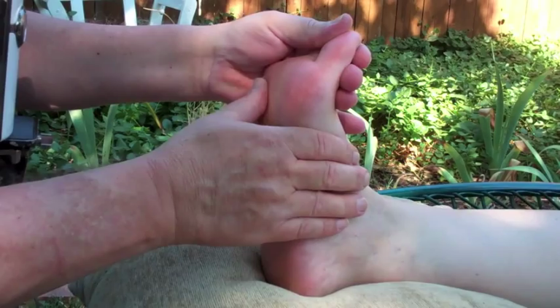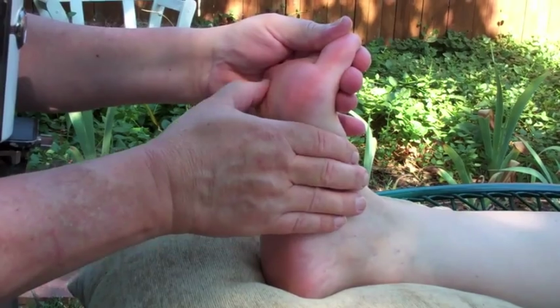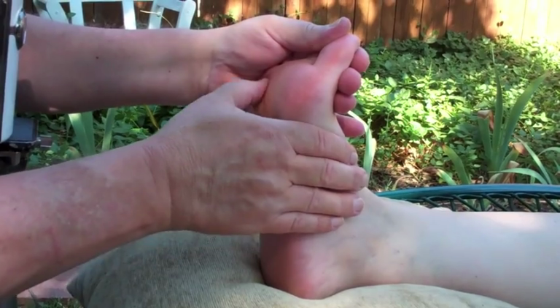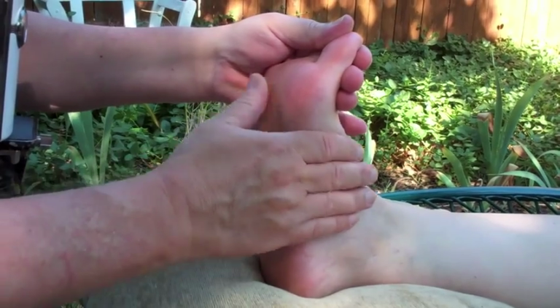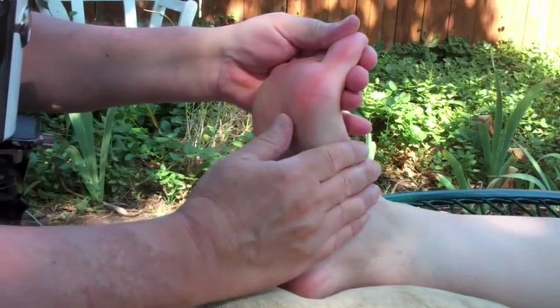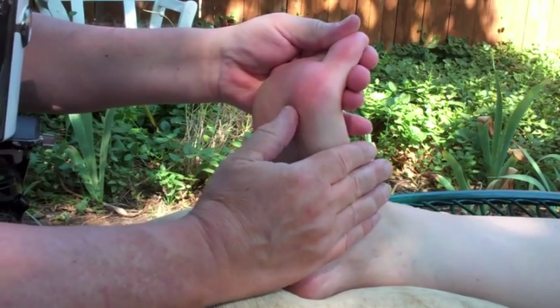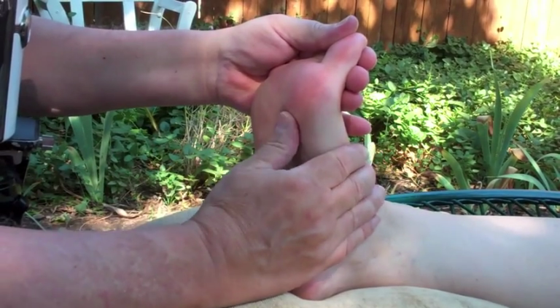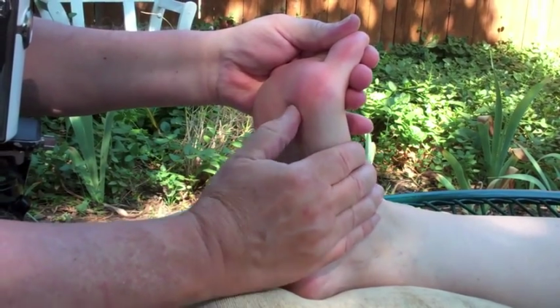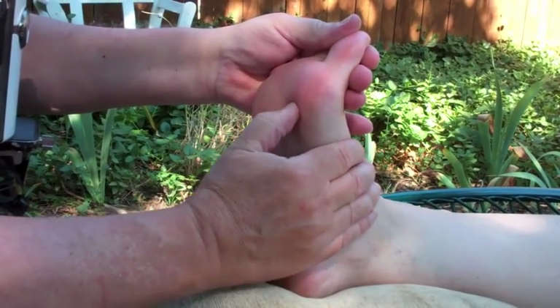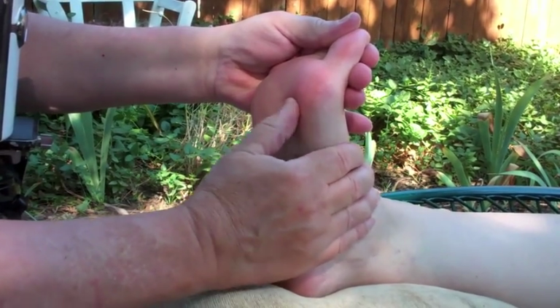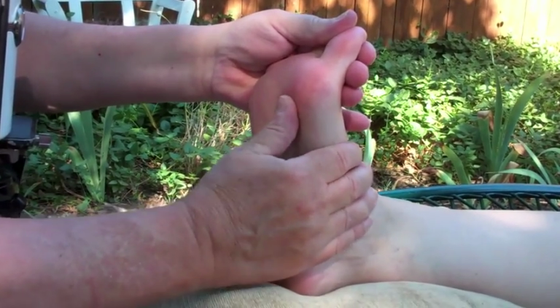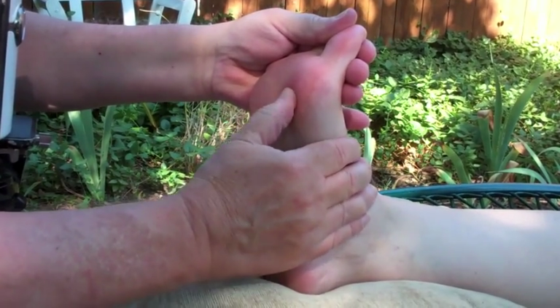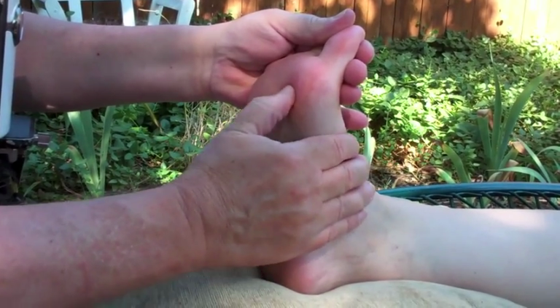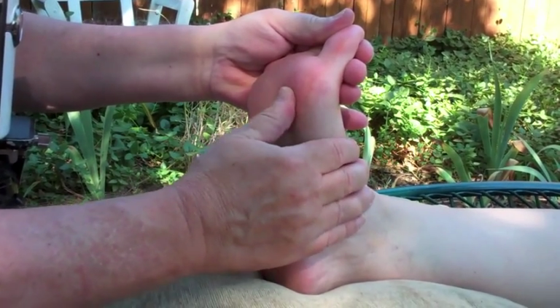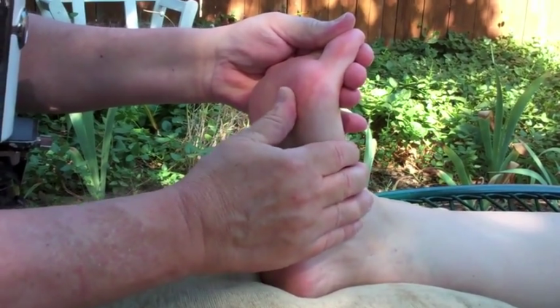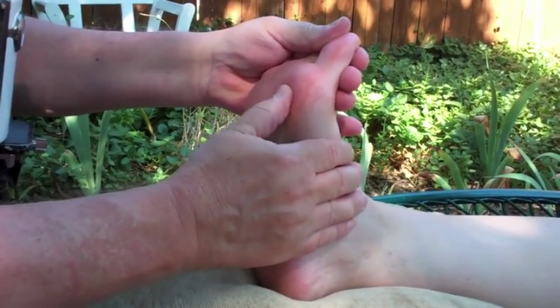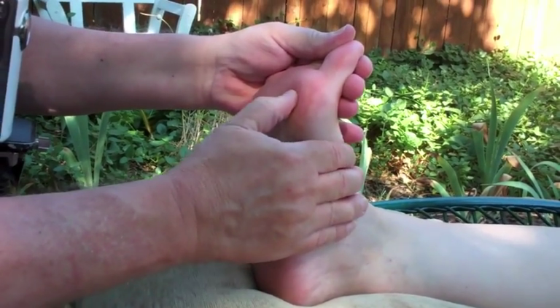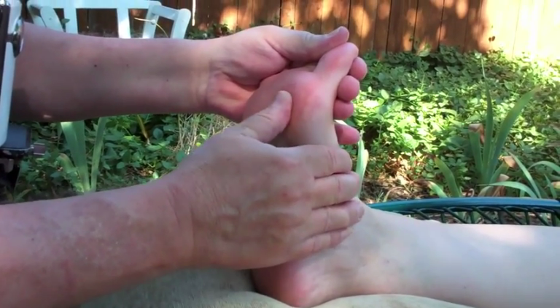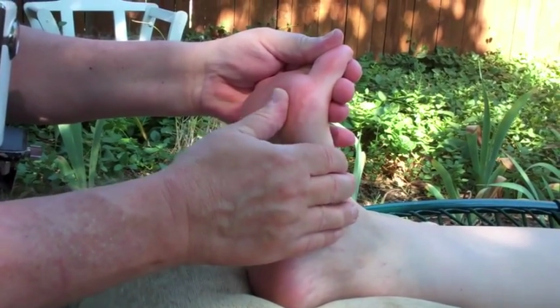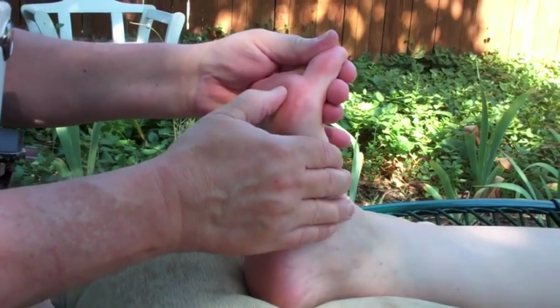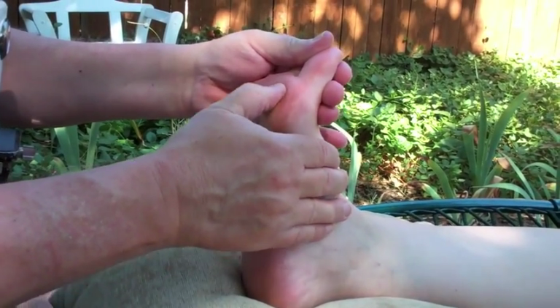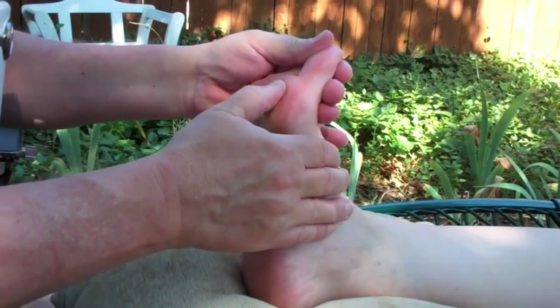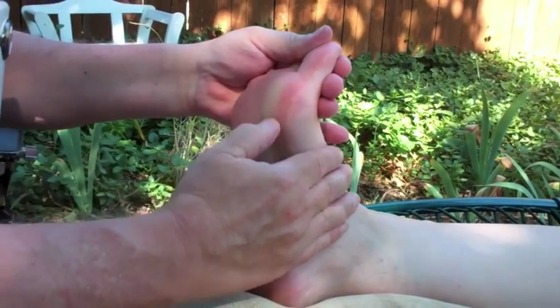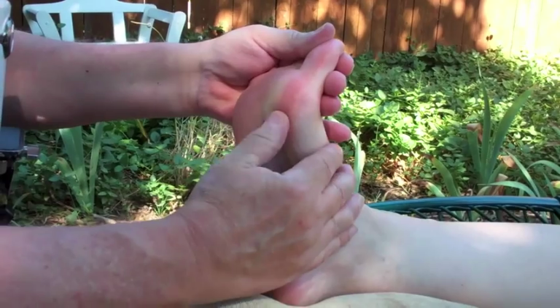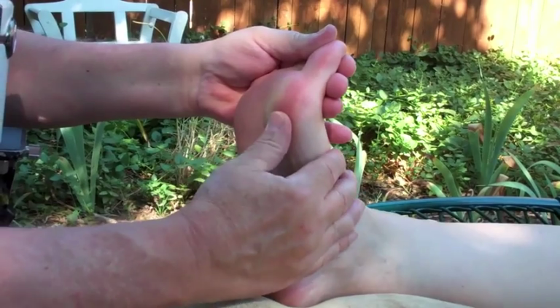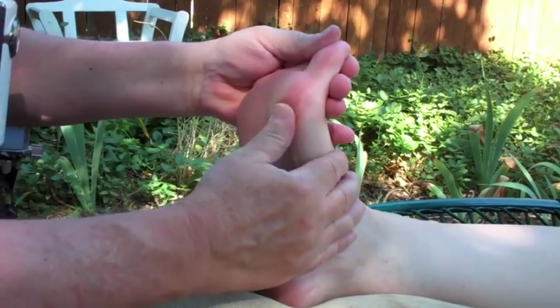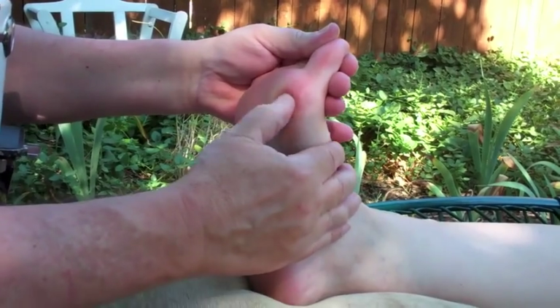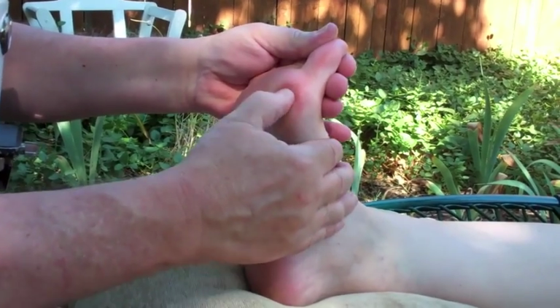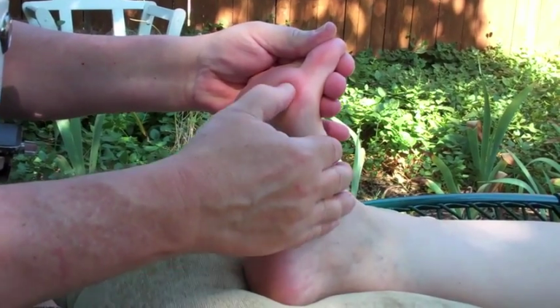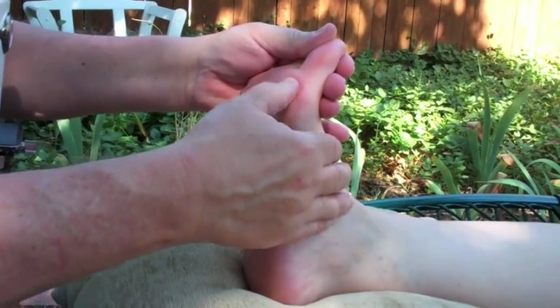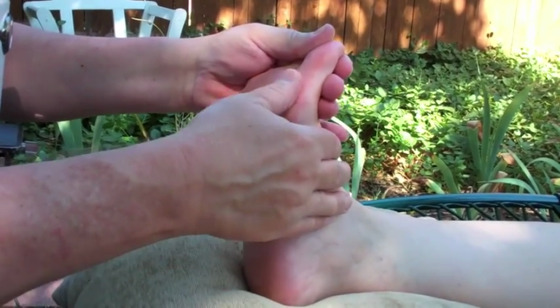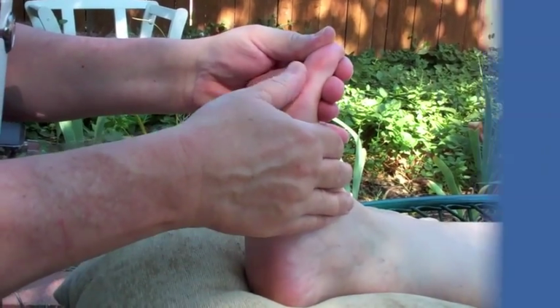In addition, thumb walking technique is easy on the thumb, reducing stress of a heavily utilized tool of the reflexologist's trade.